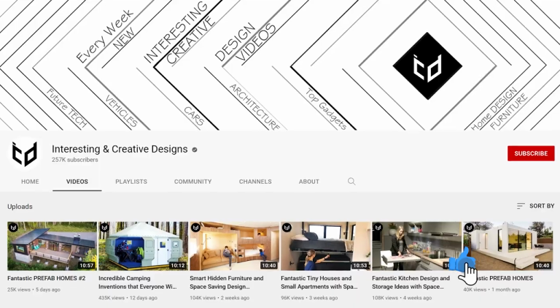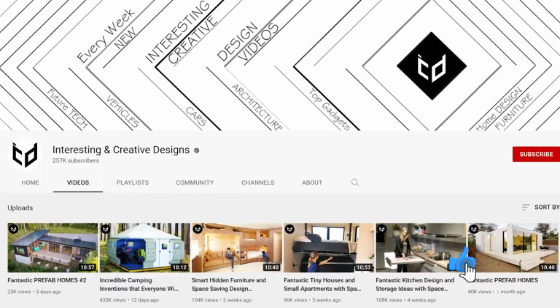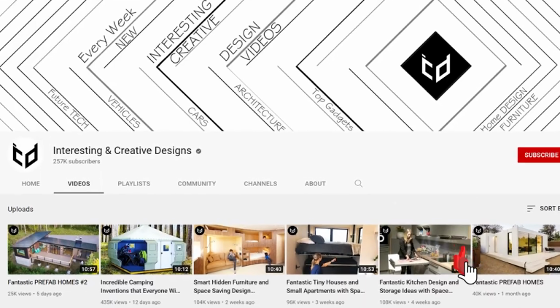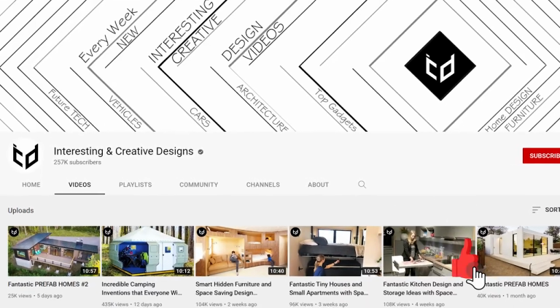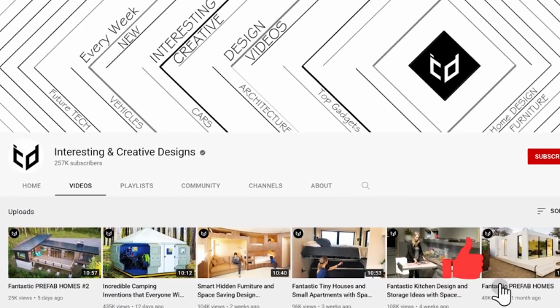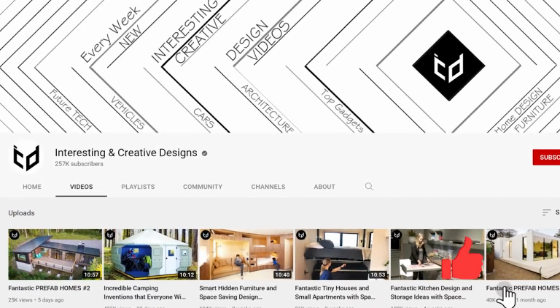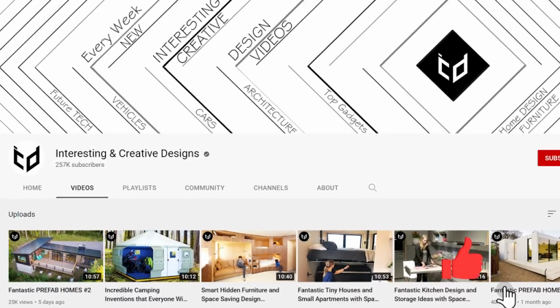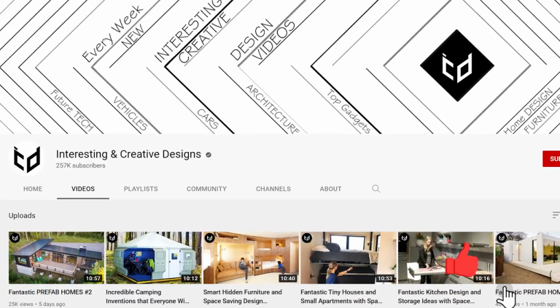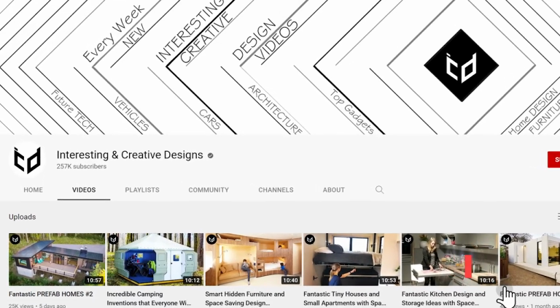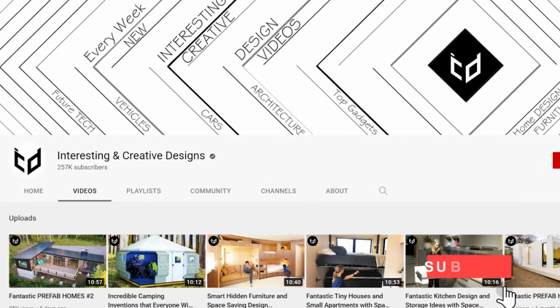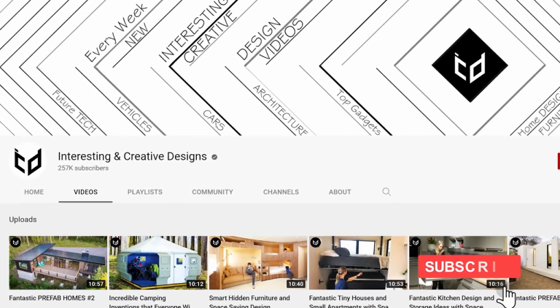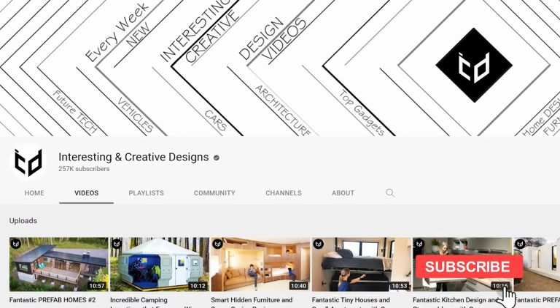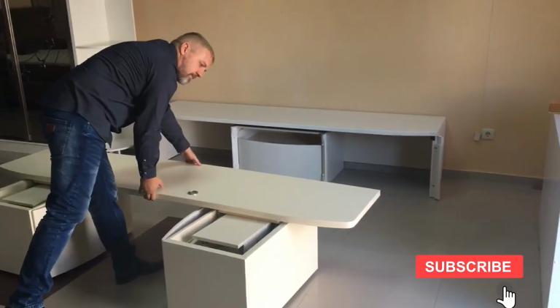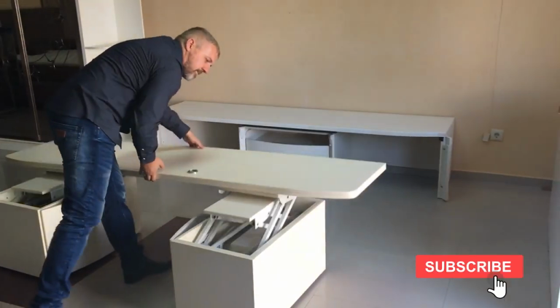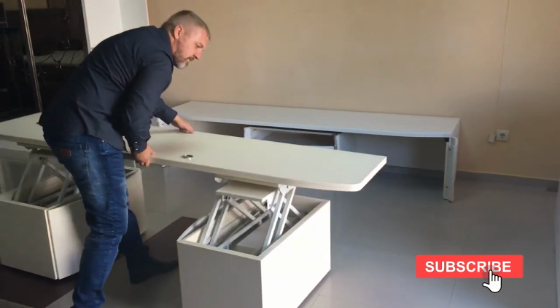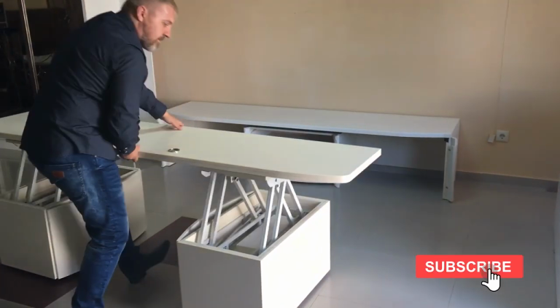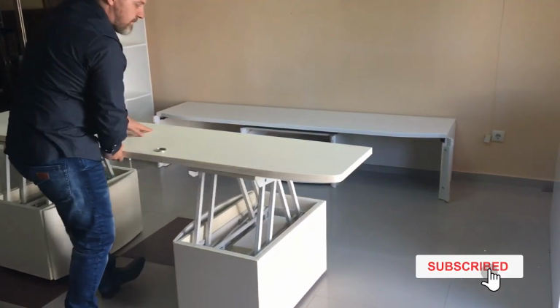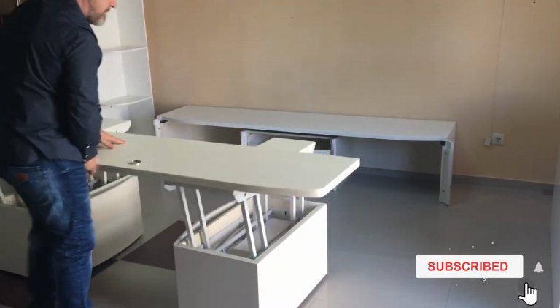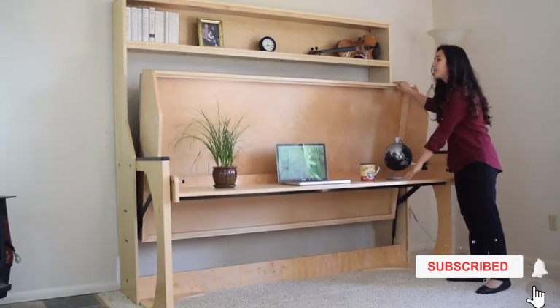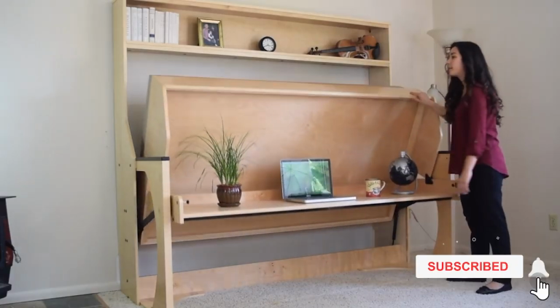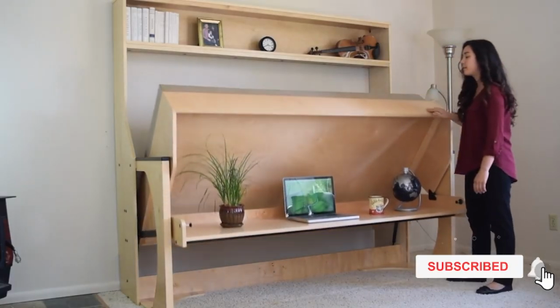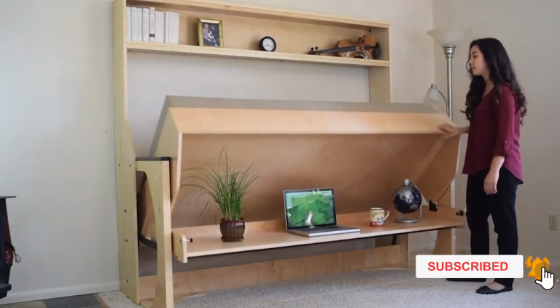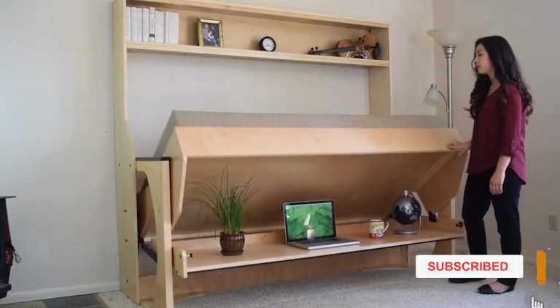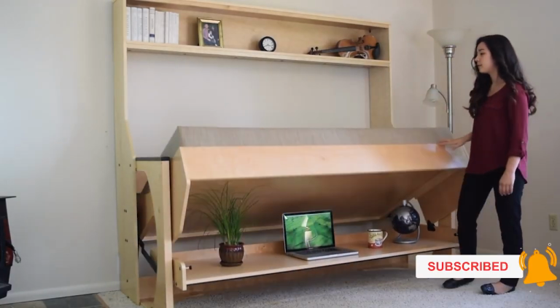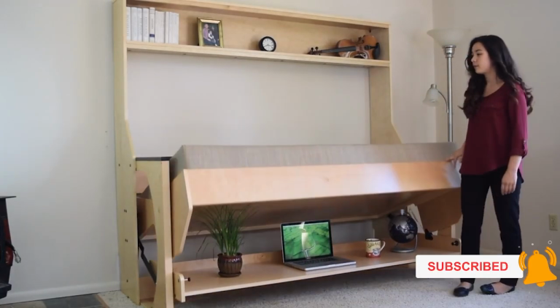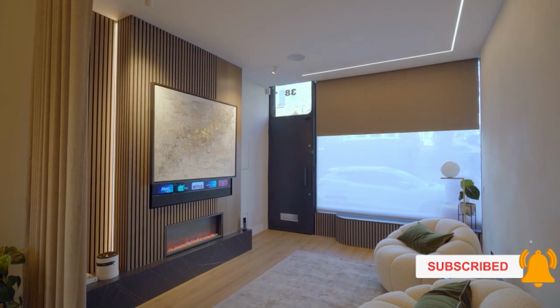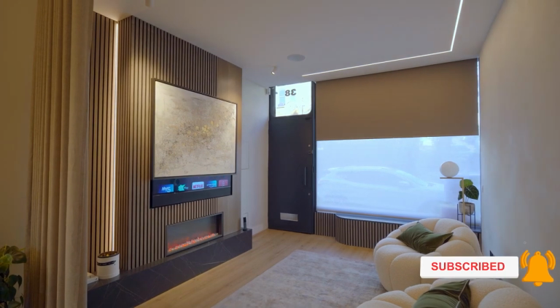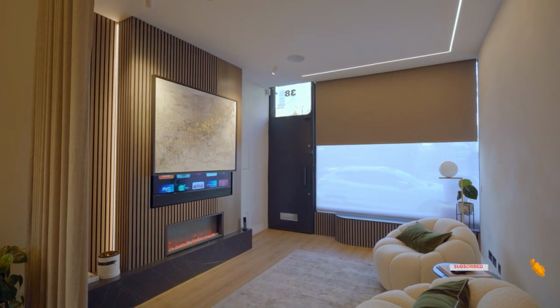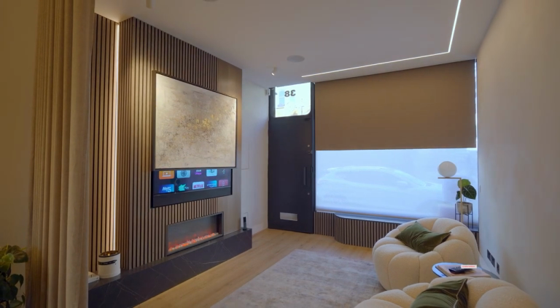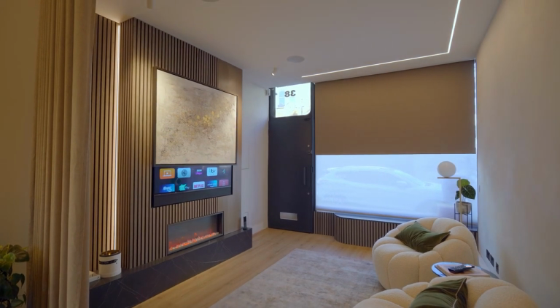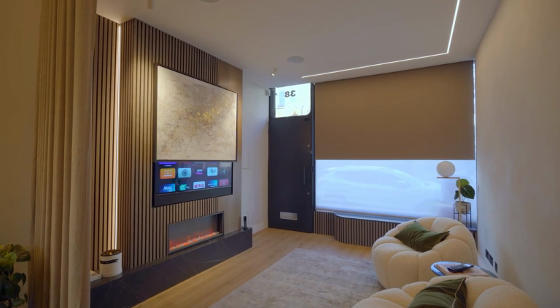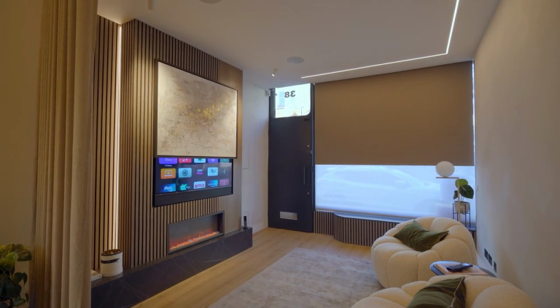You're watching the Interesting & Creative Designs channel. Here are some fantastic transformer furniture and space-saving design ideas.